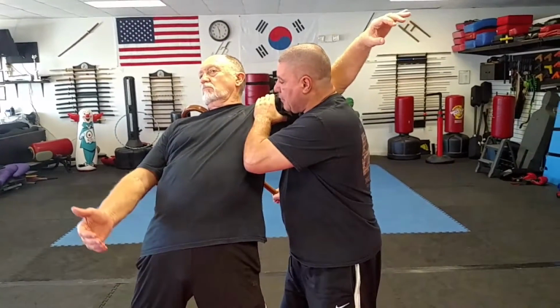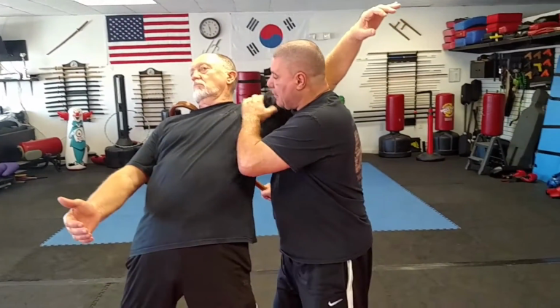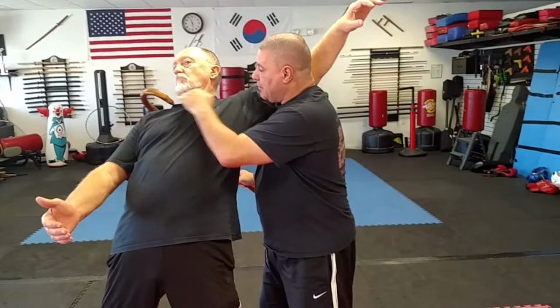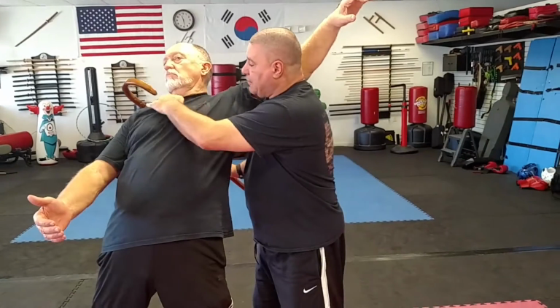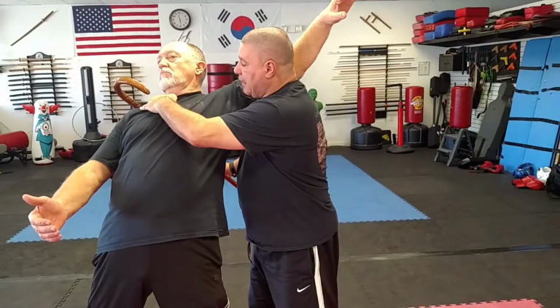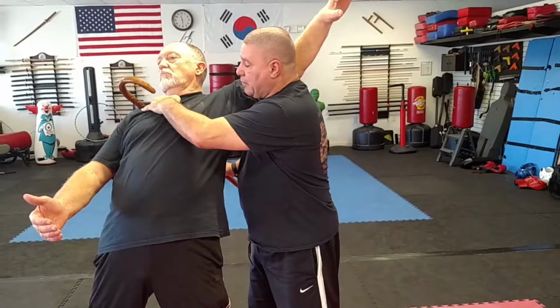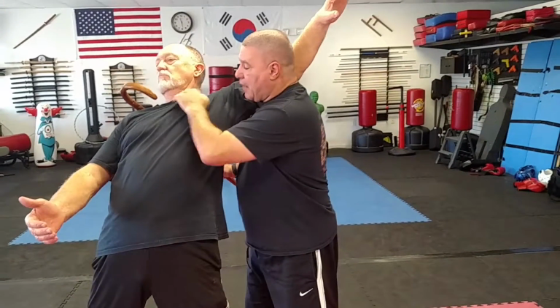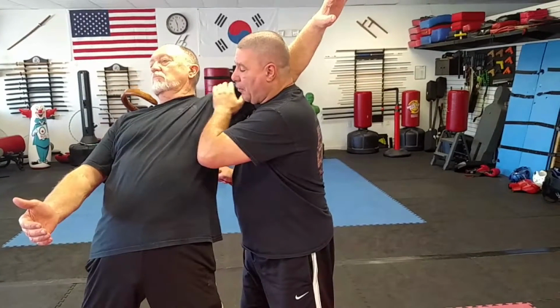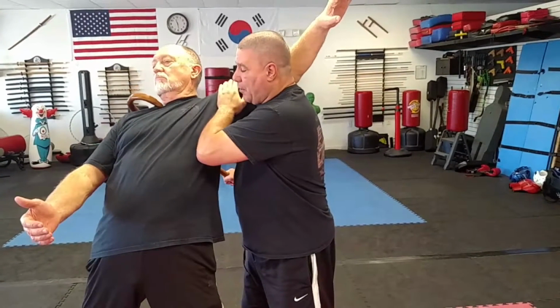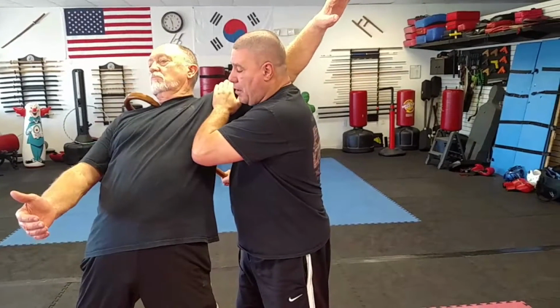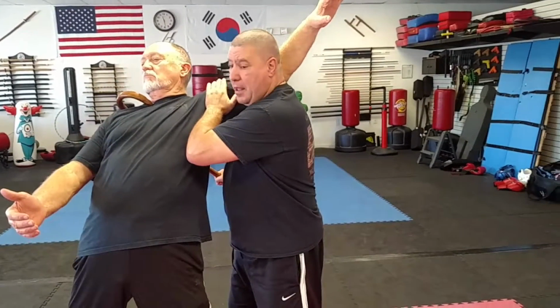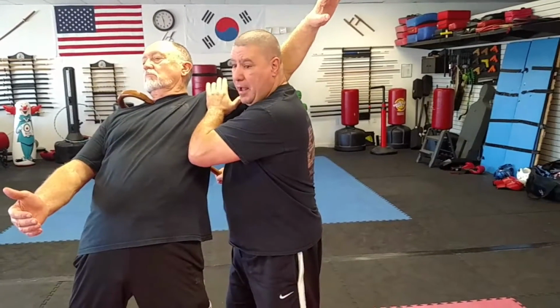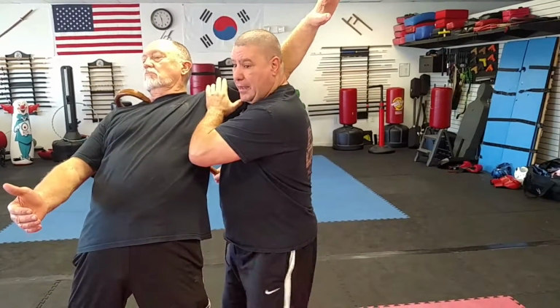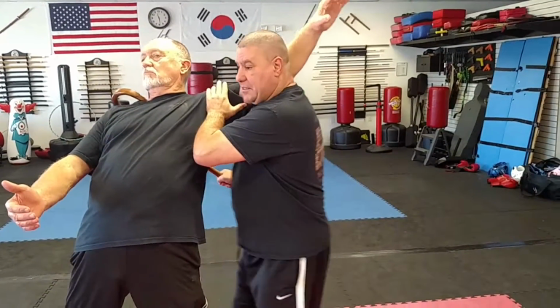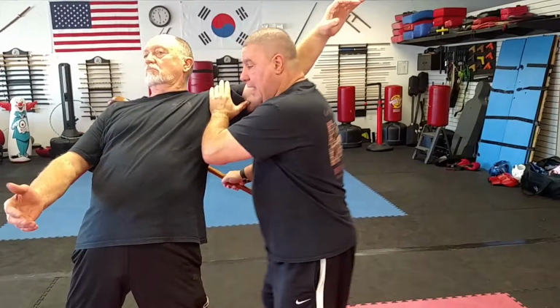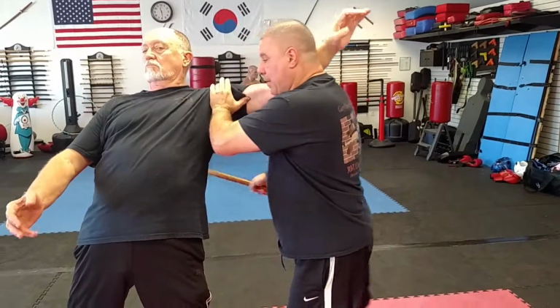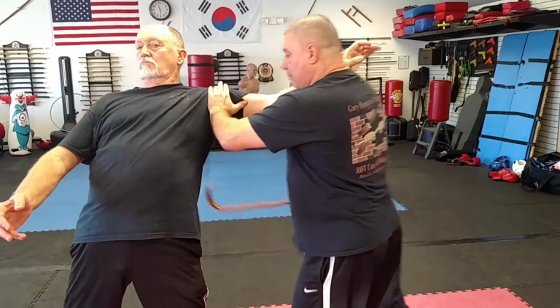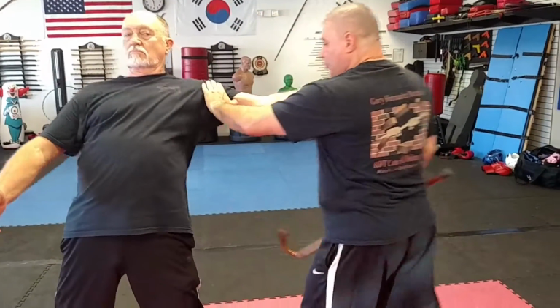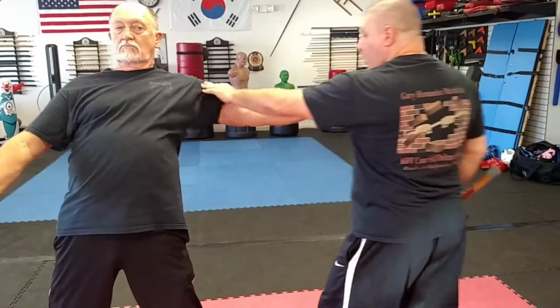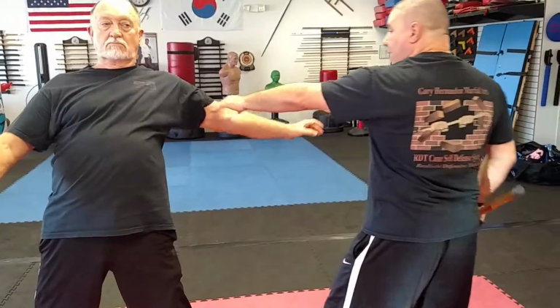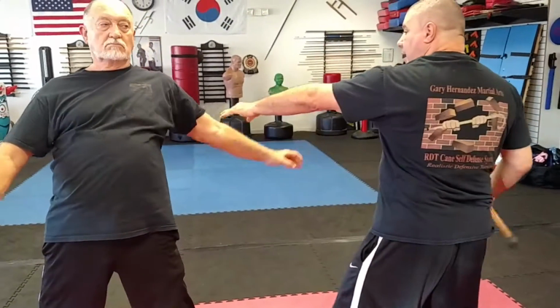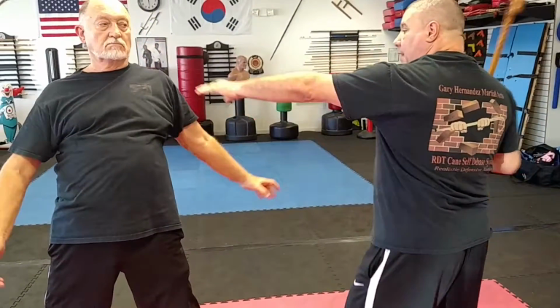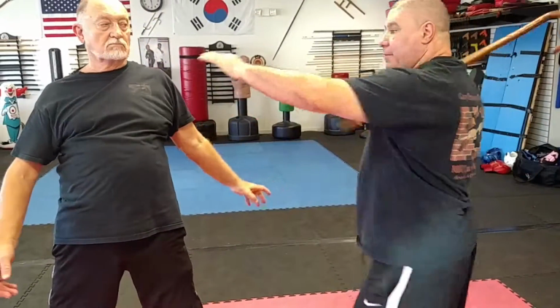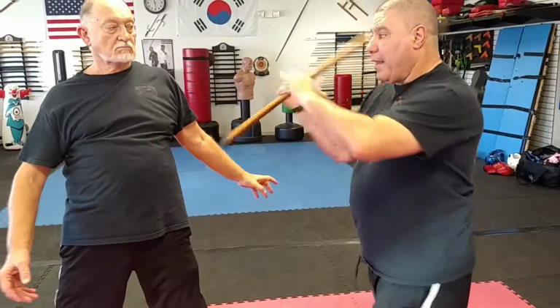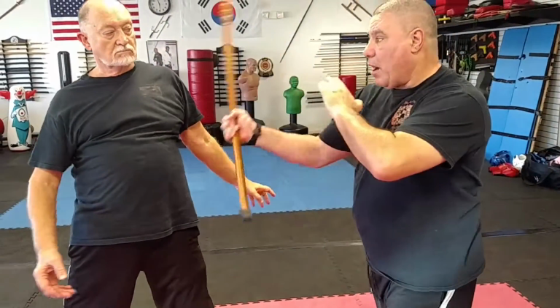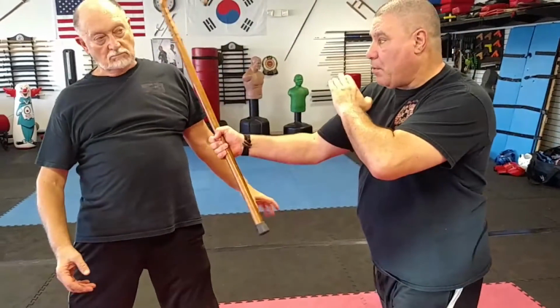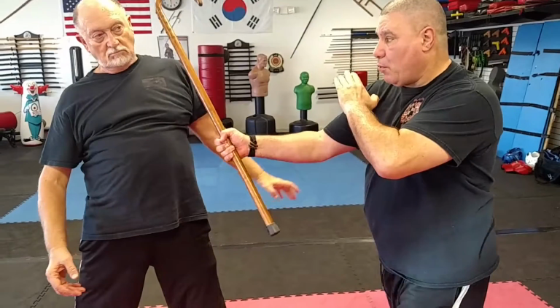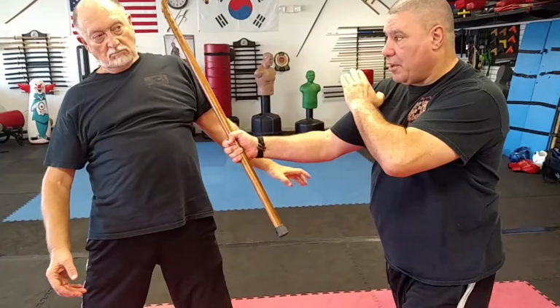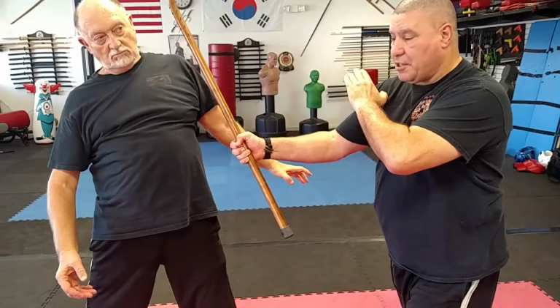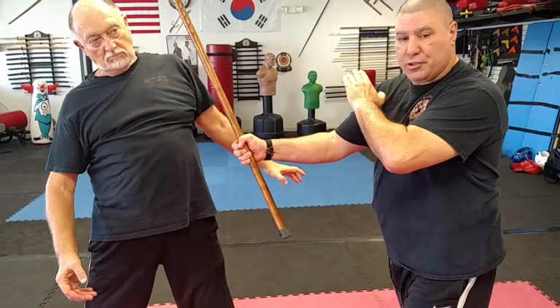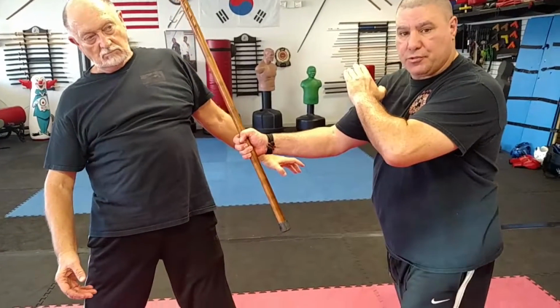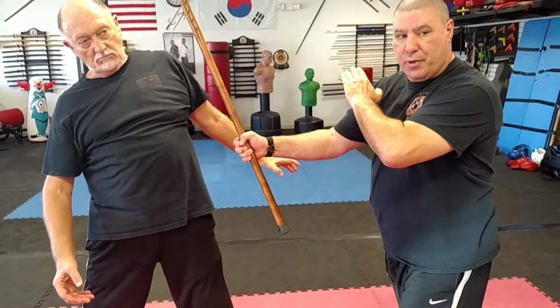This is digging into his collarbone. I can step and push away, and then follow up with an additional strike.